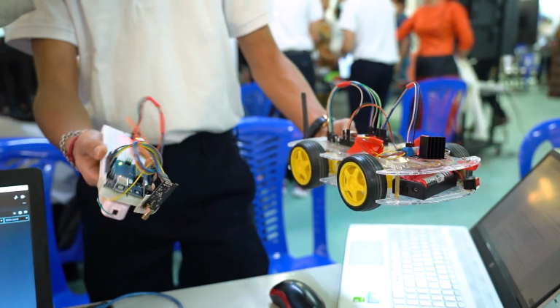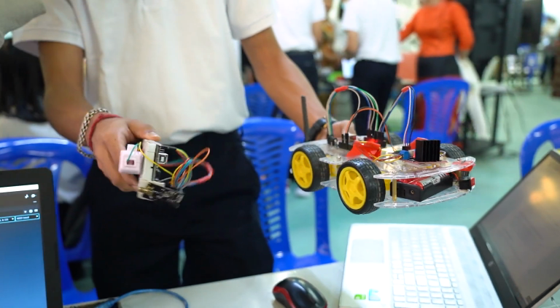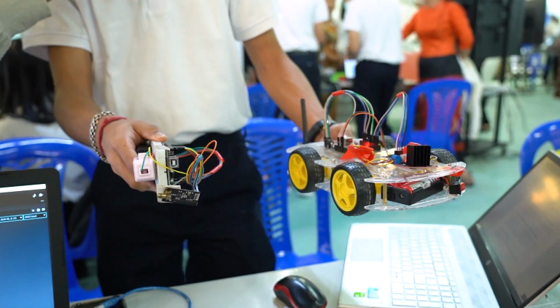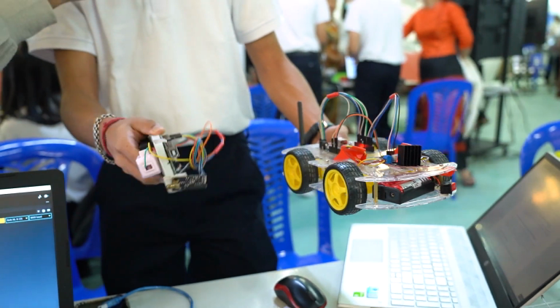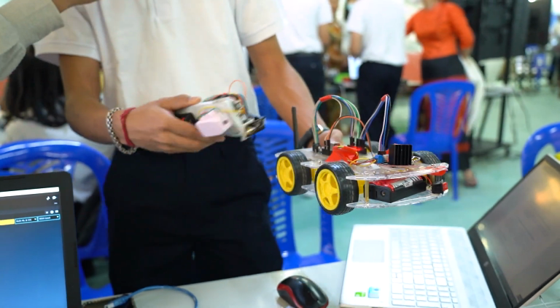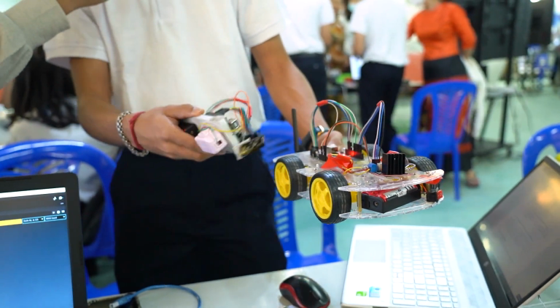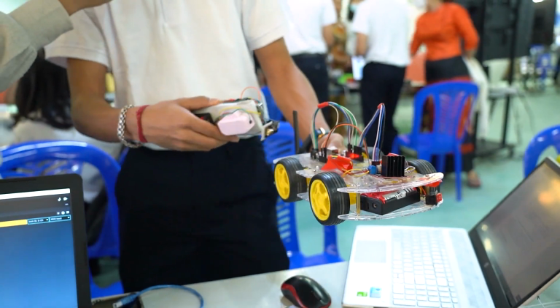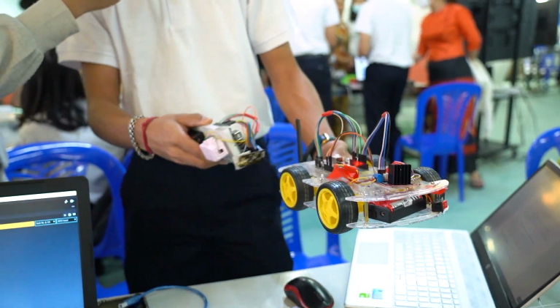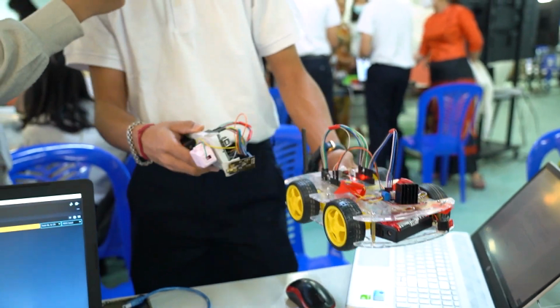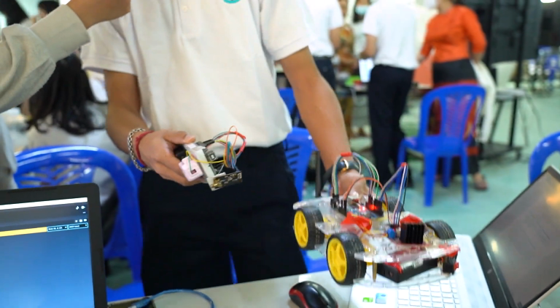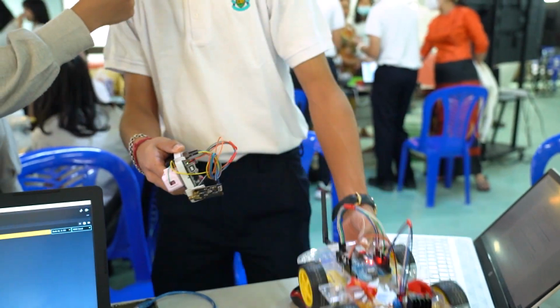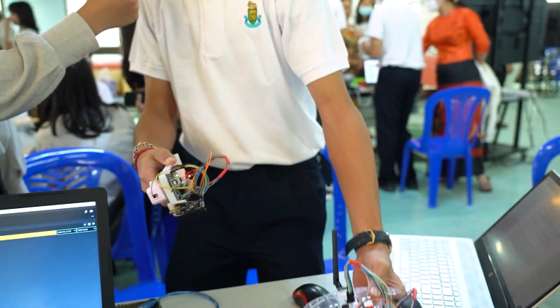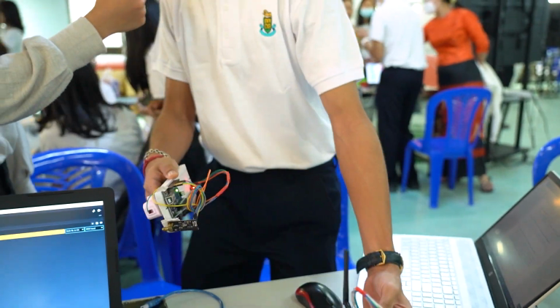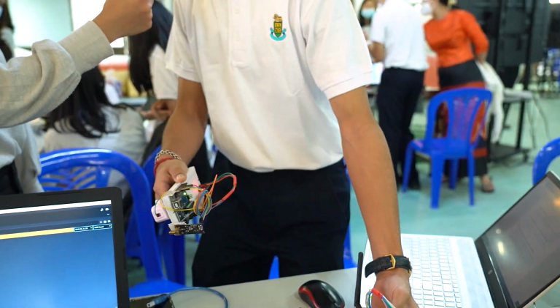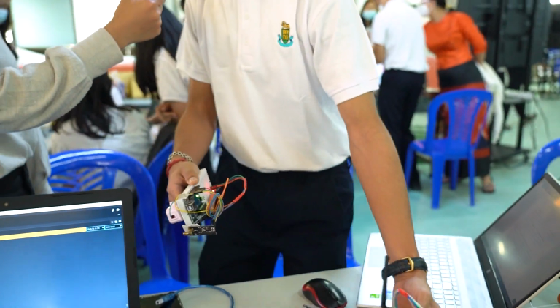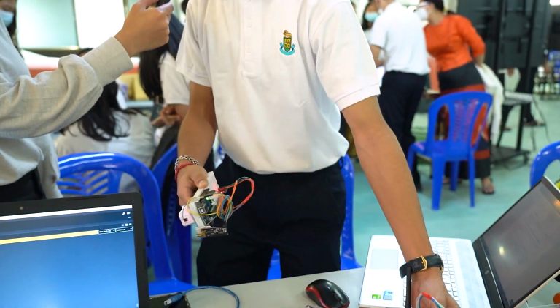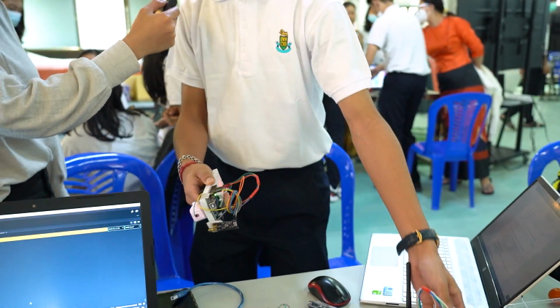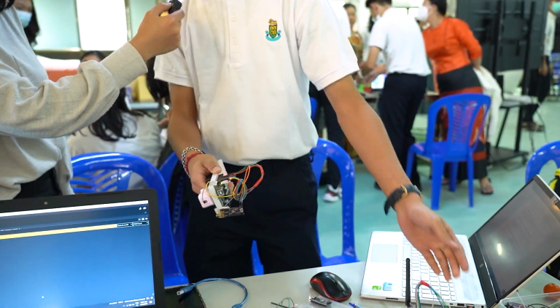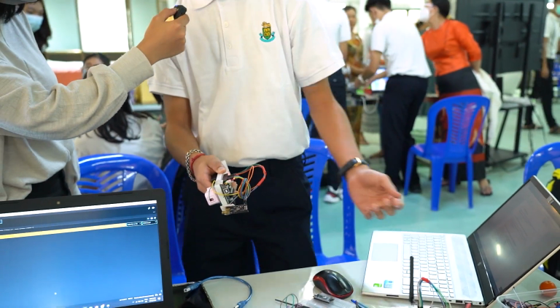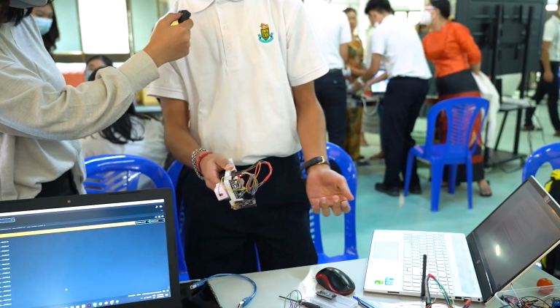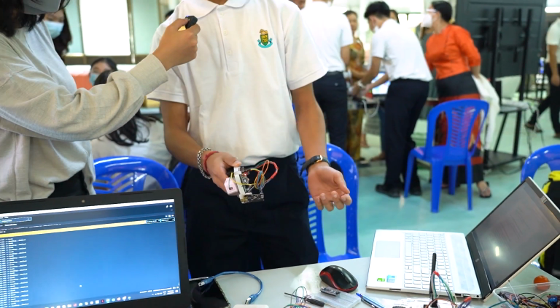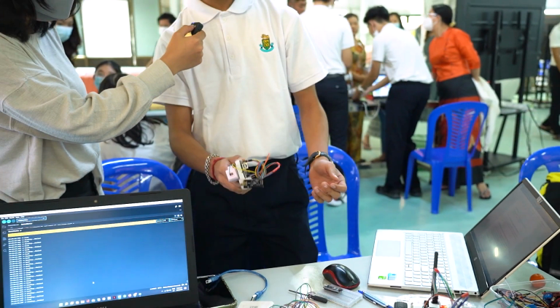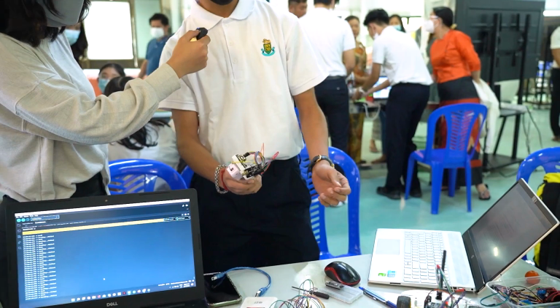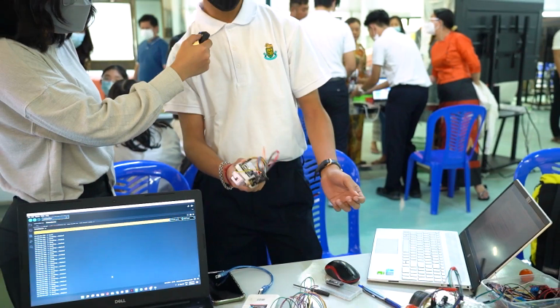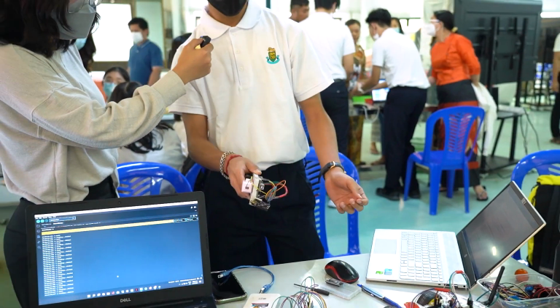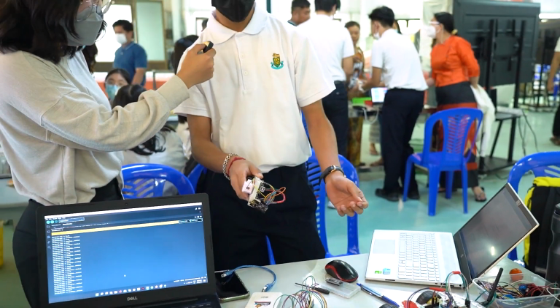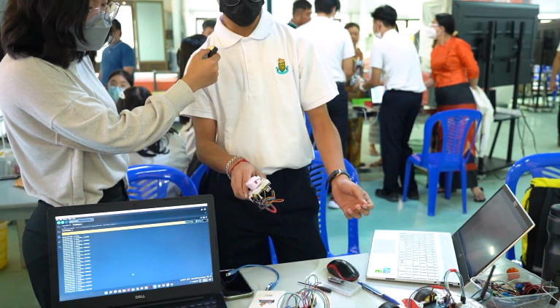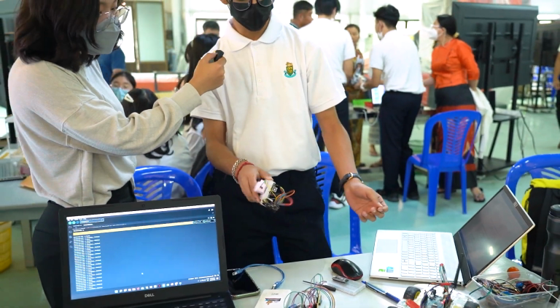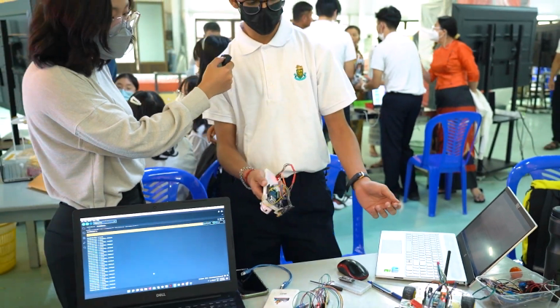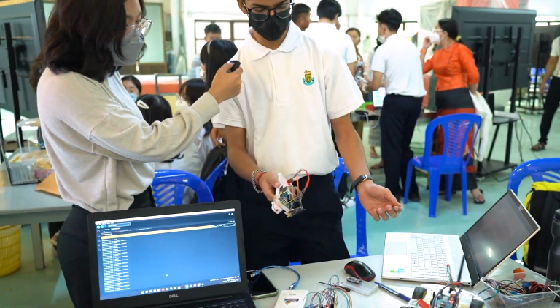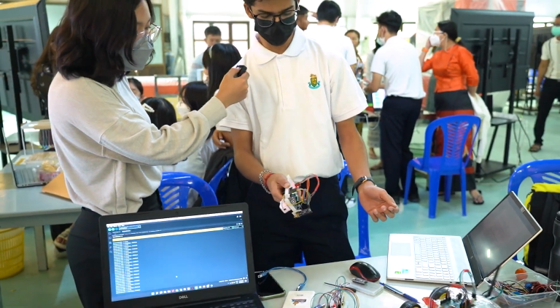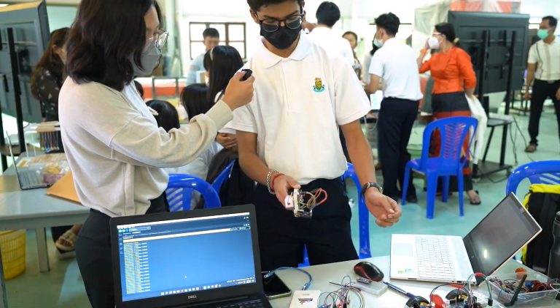We had problems connecting it, and it was very hard. But right now, it moves.